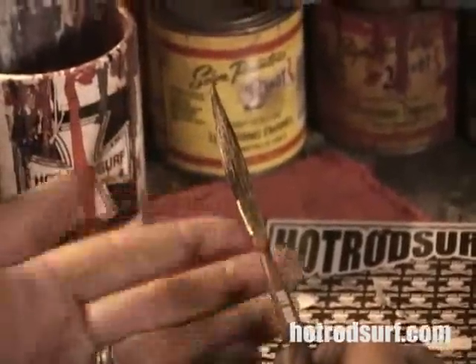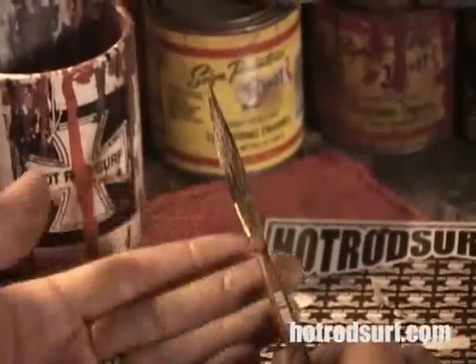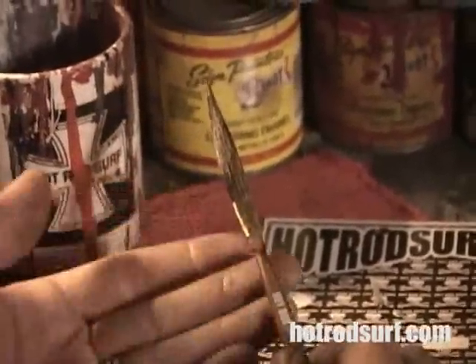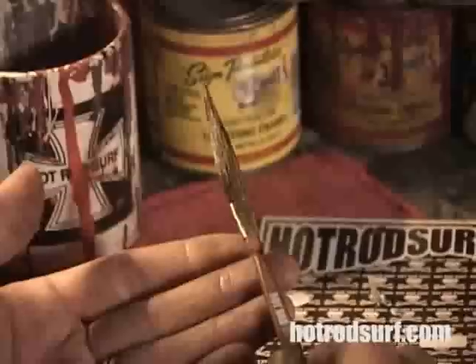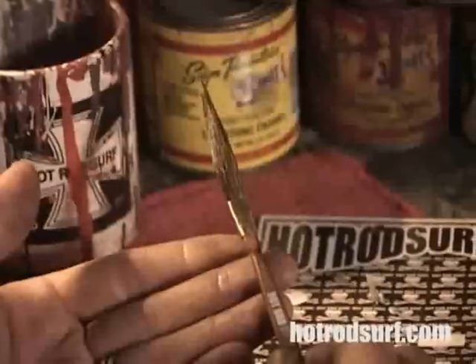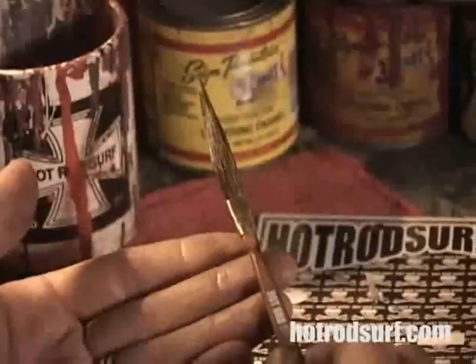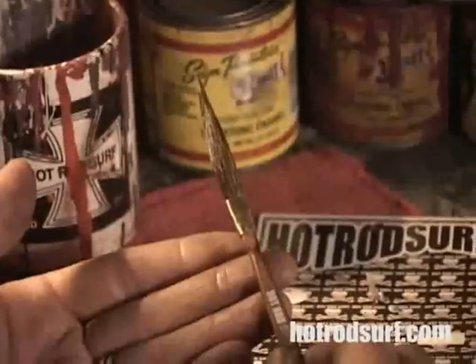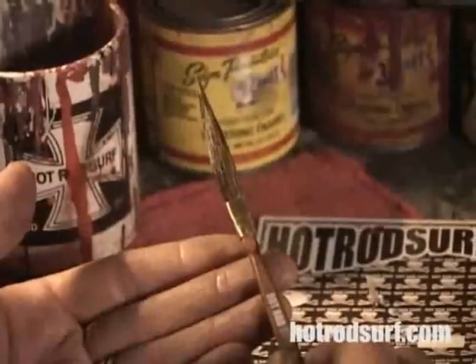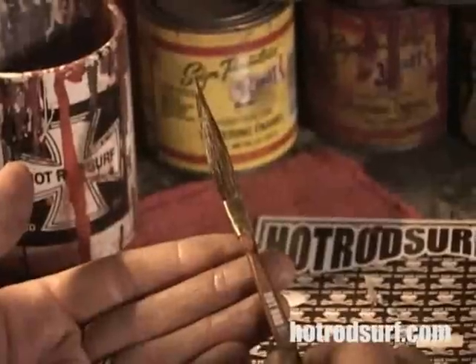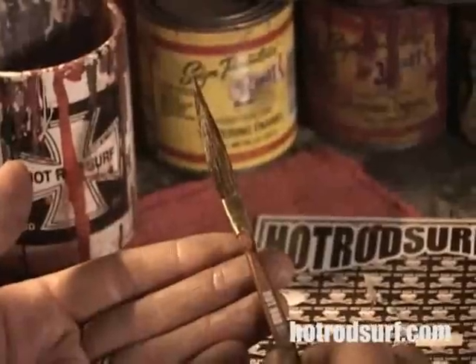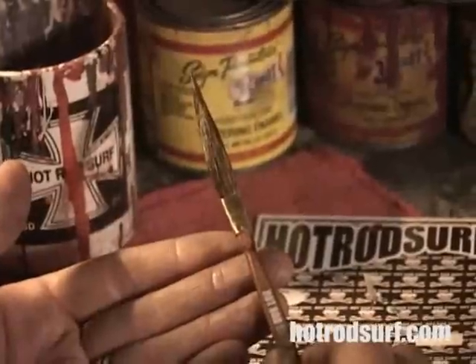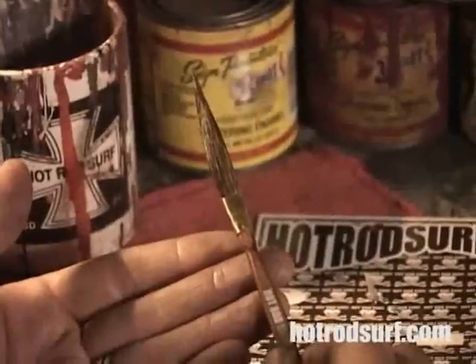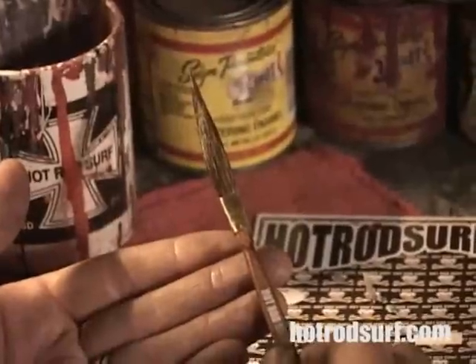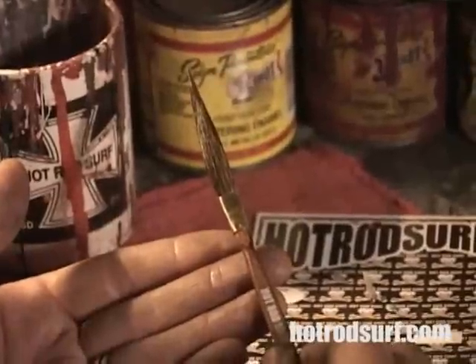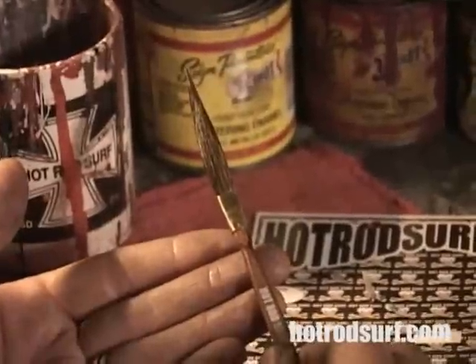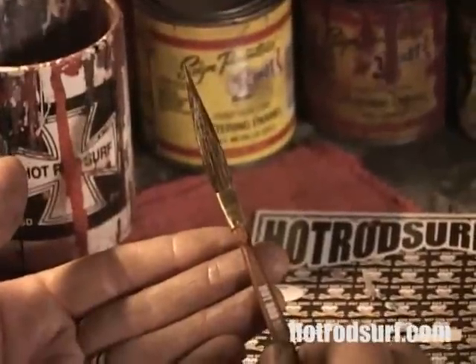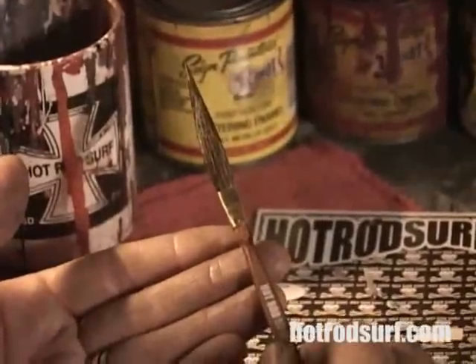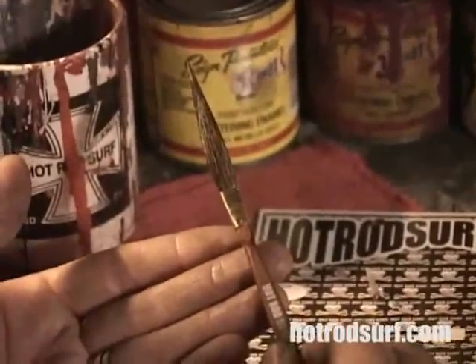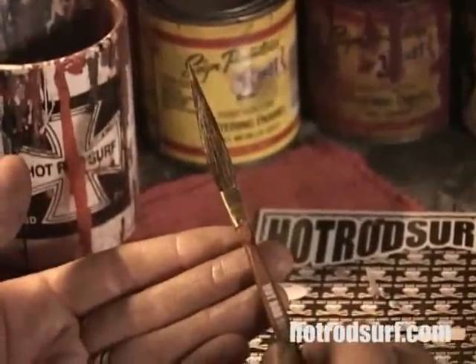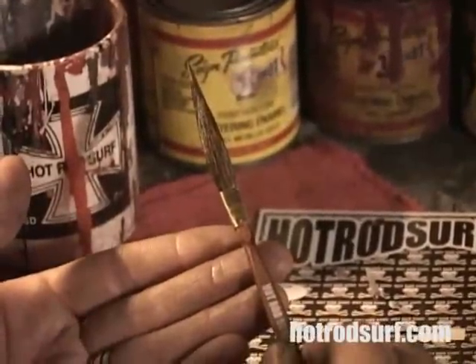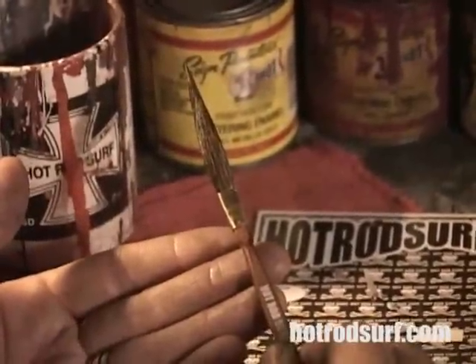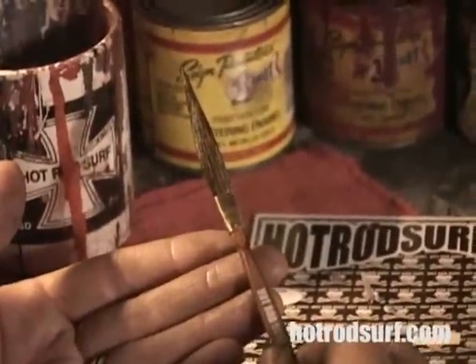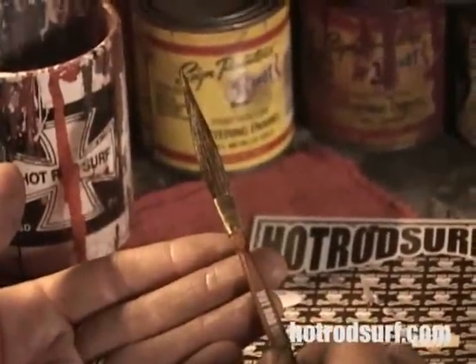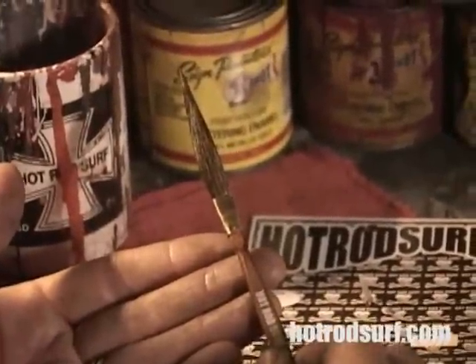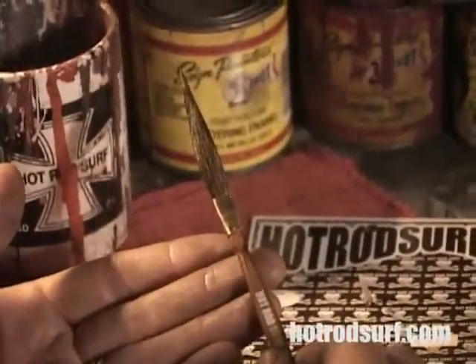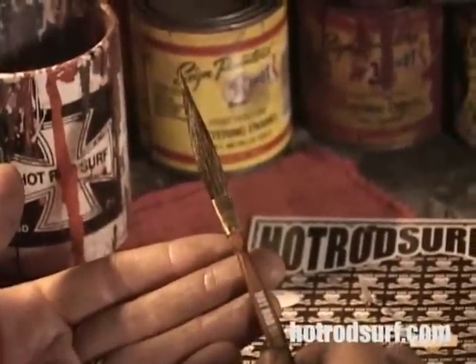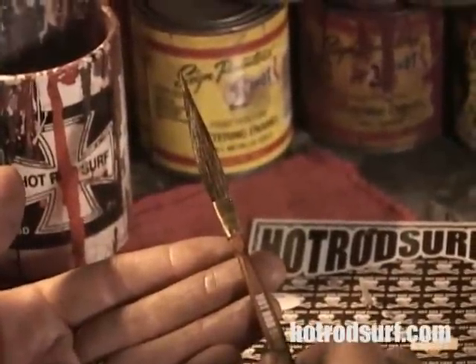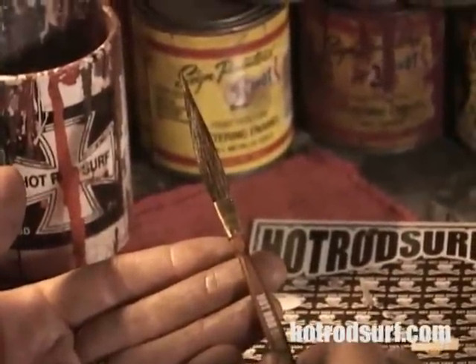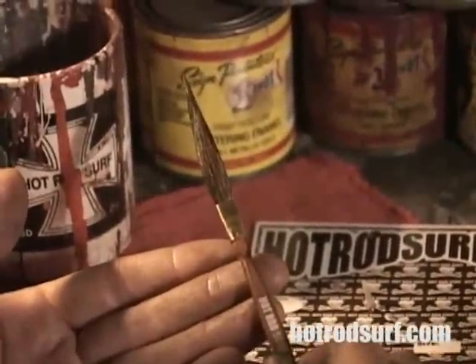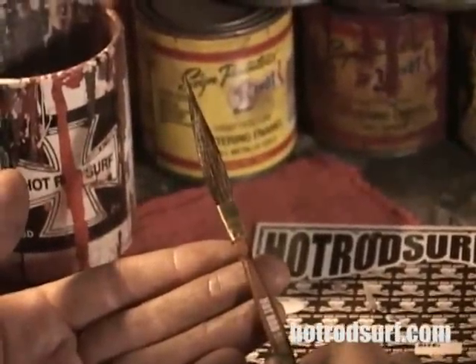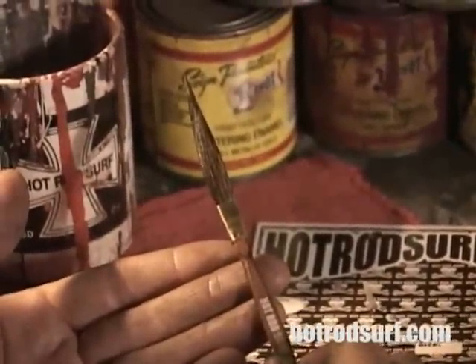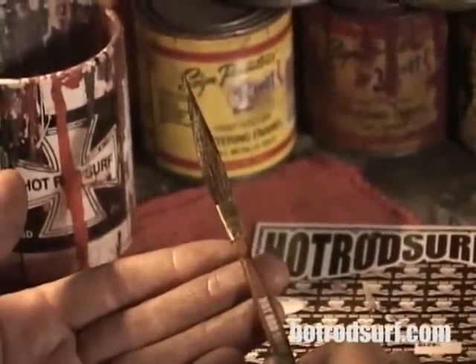Now you, too, can enjoy the new gold standard of freehand pin striping brushes.